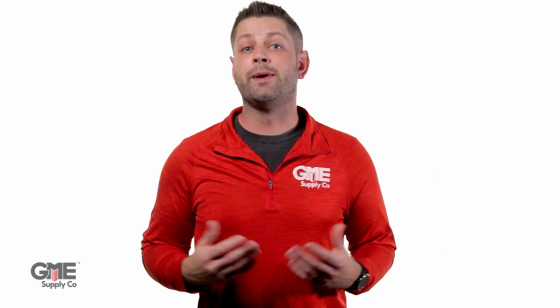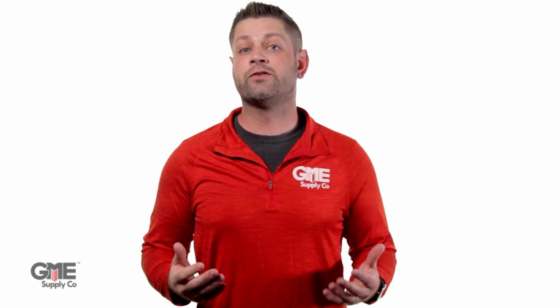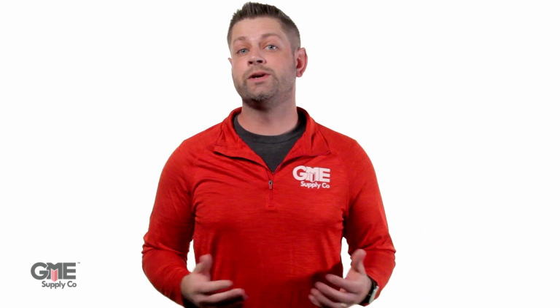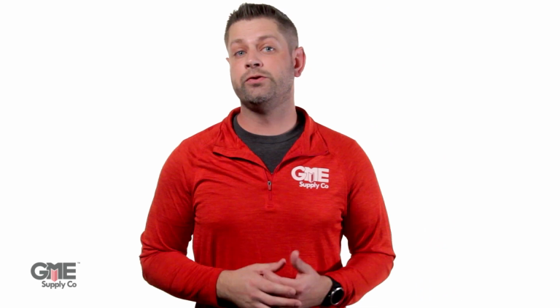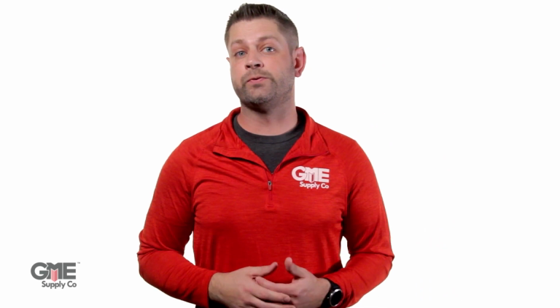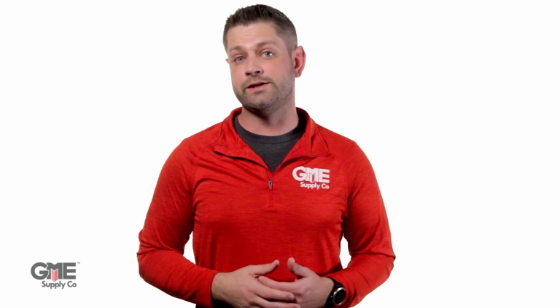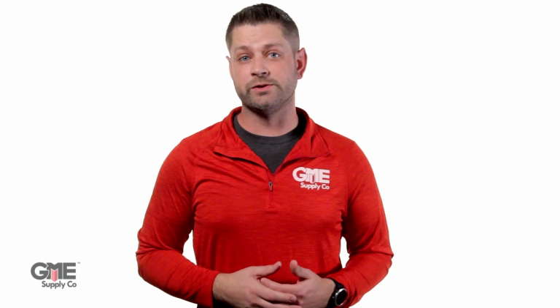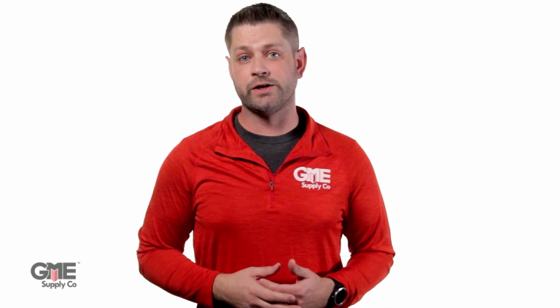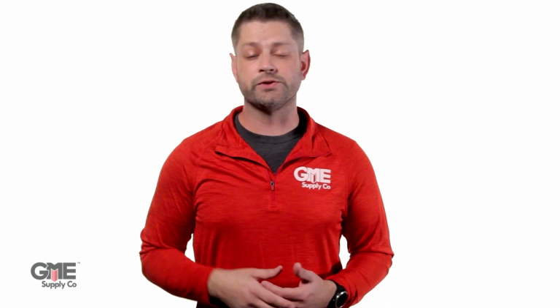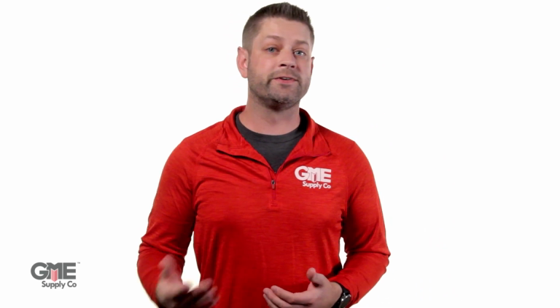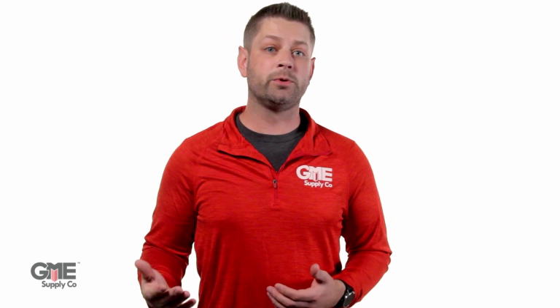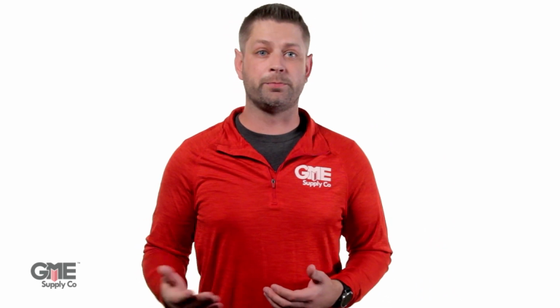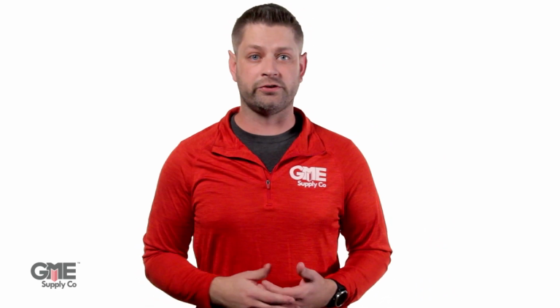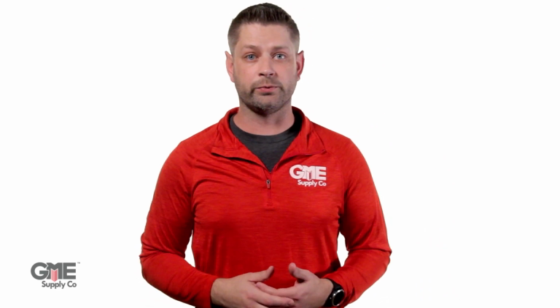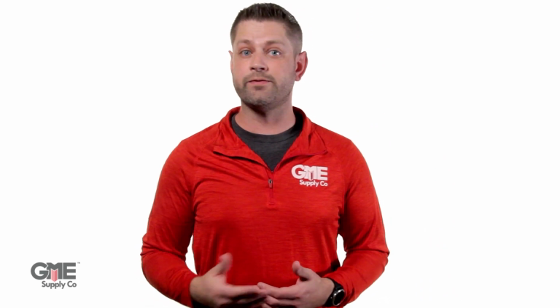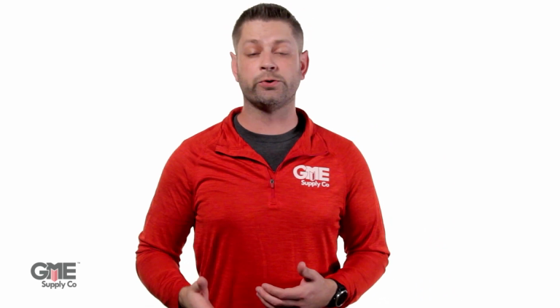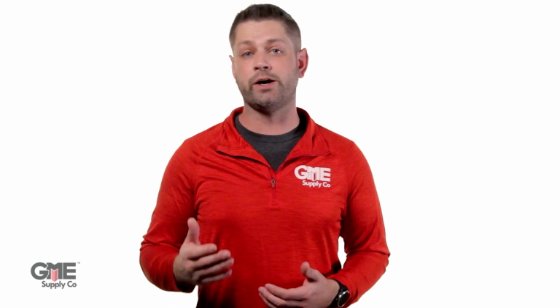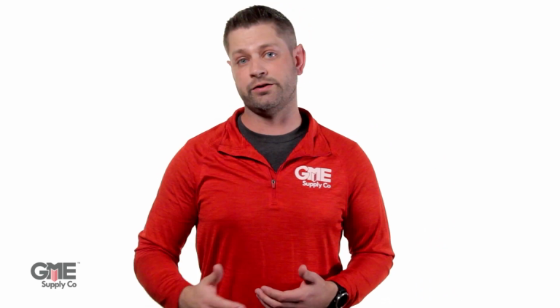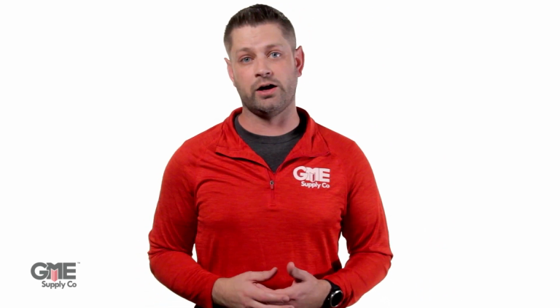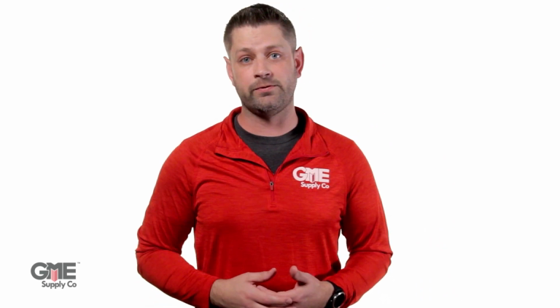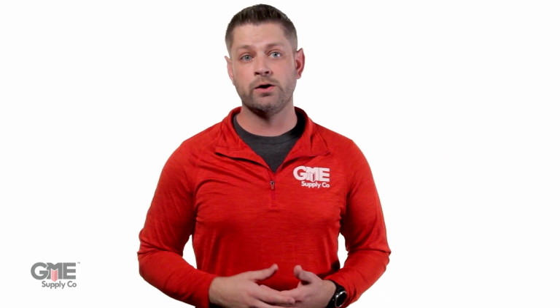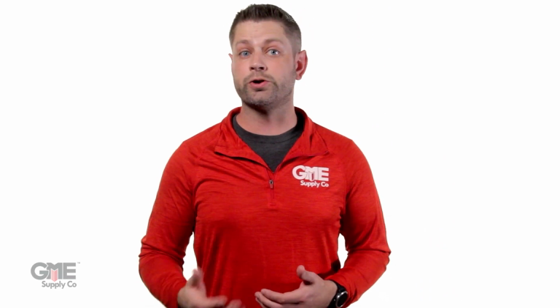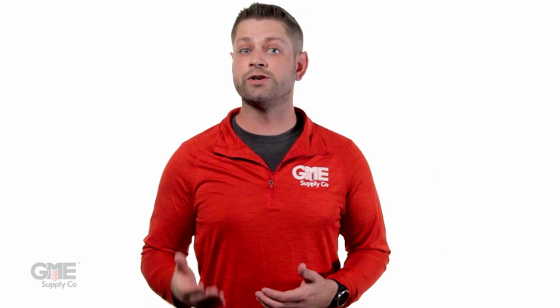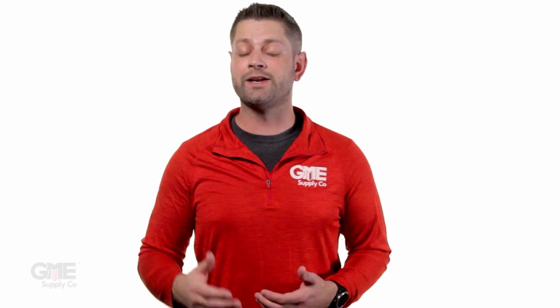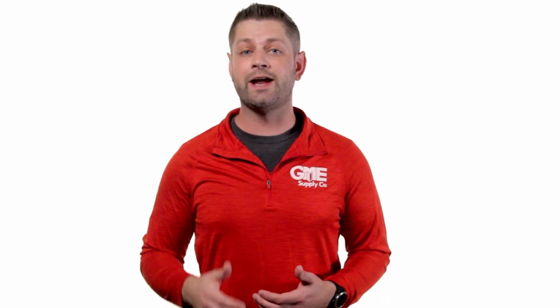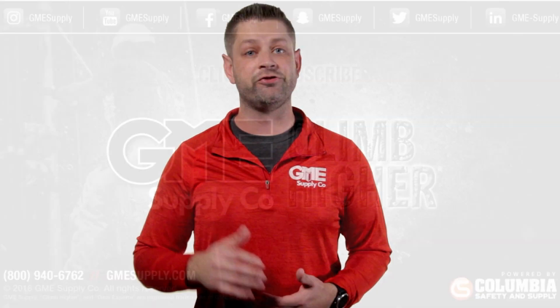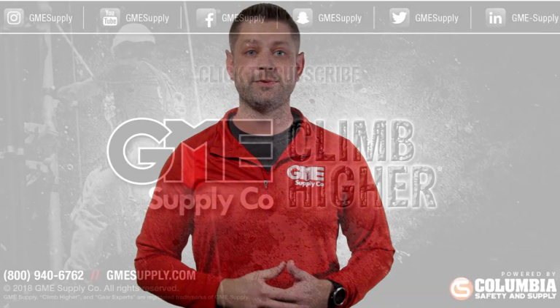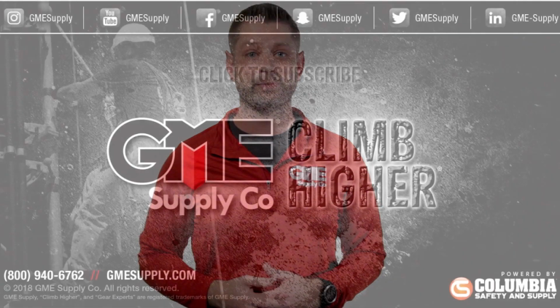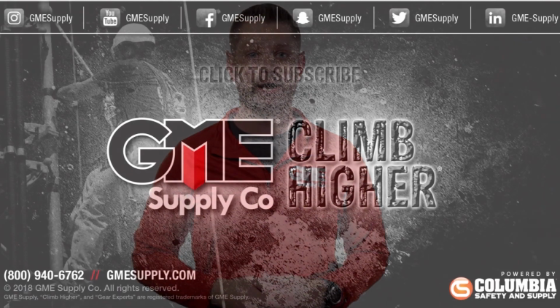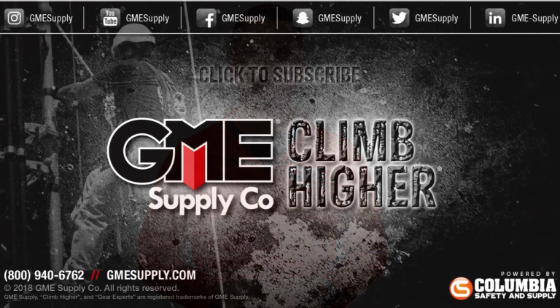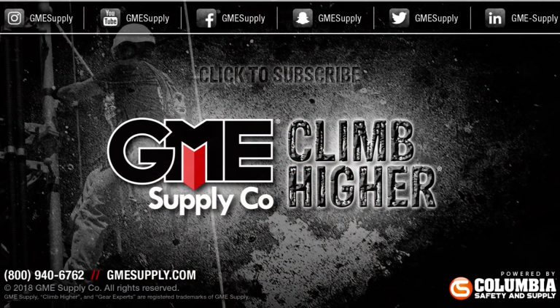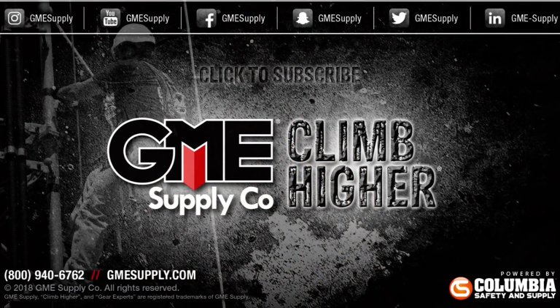The masks we used for these demonstrations are available for purchase with inventory on the shelf. Order yours today at gmesupply.com.